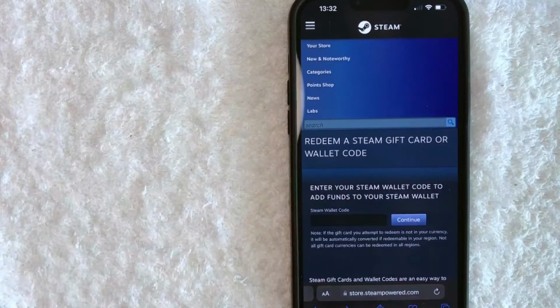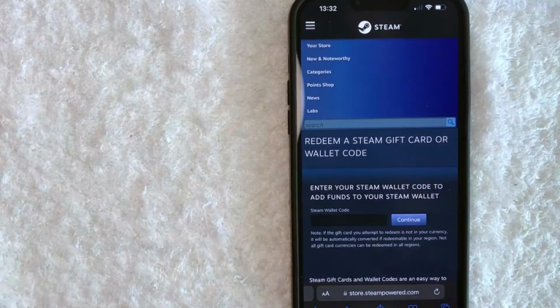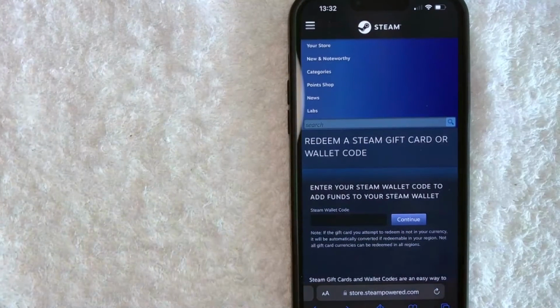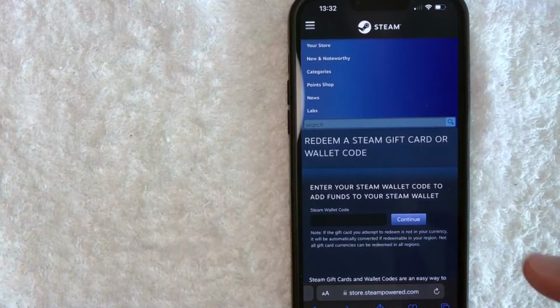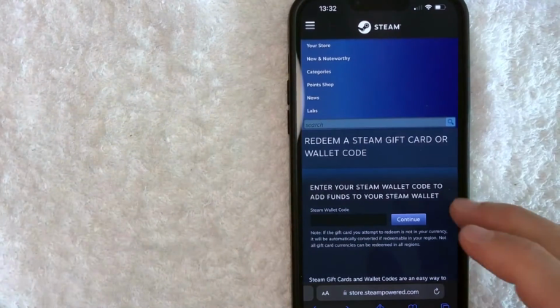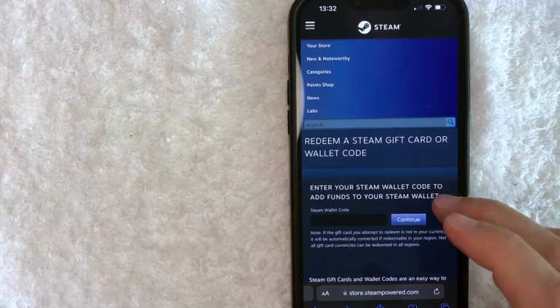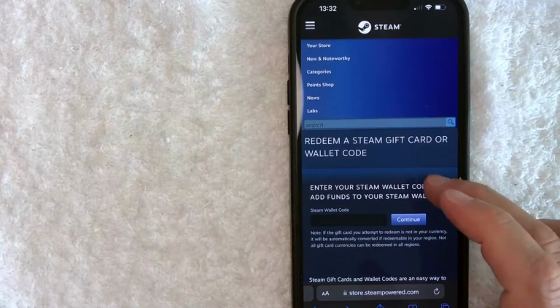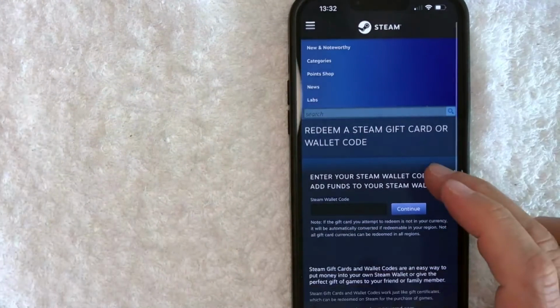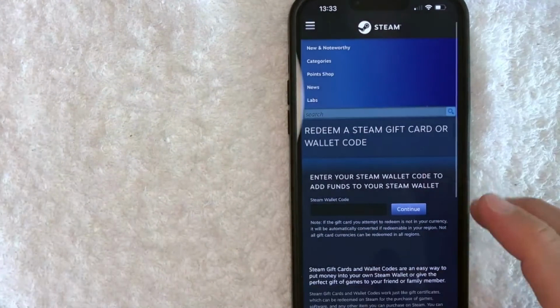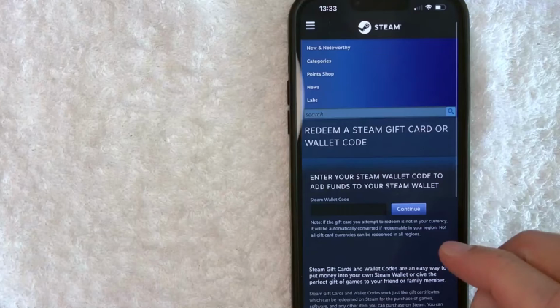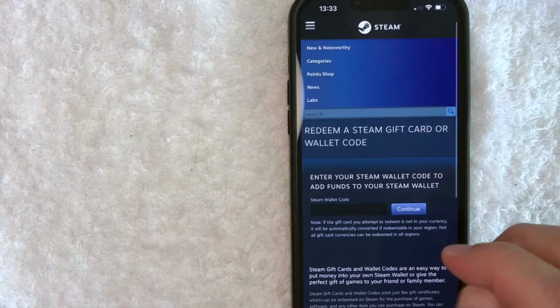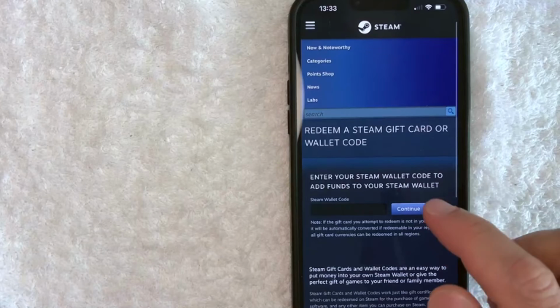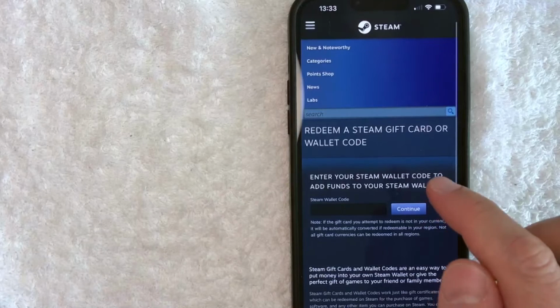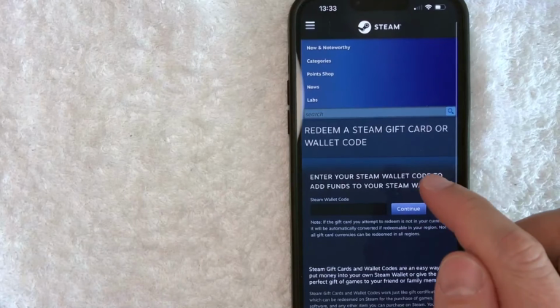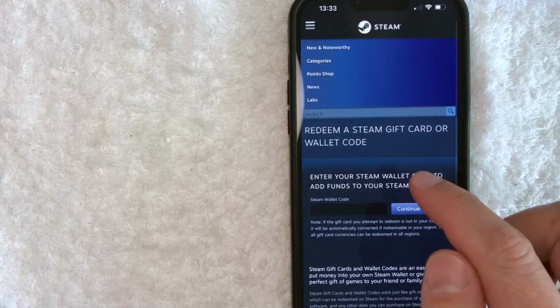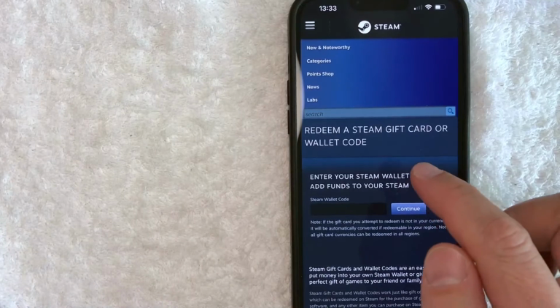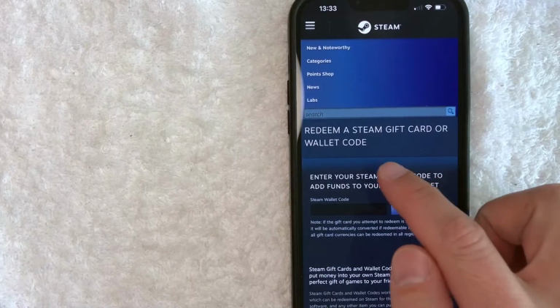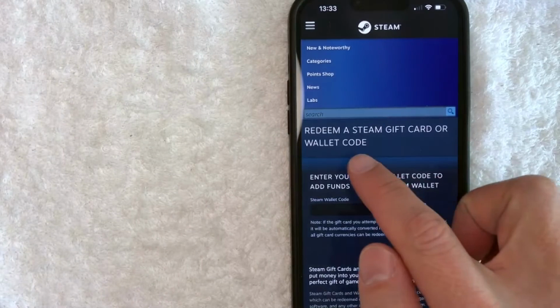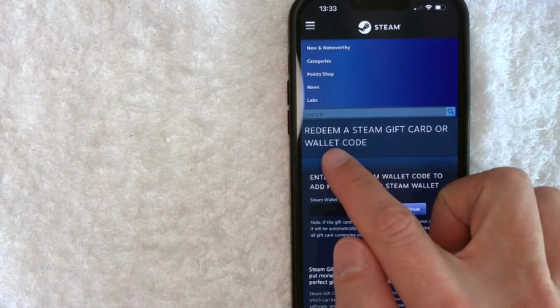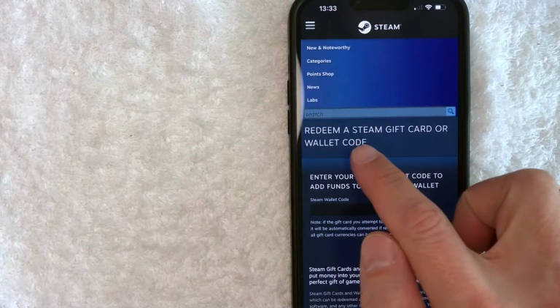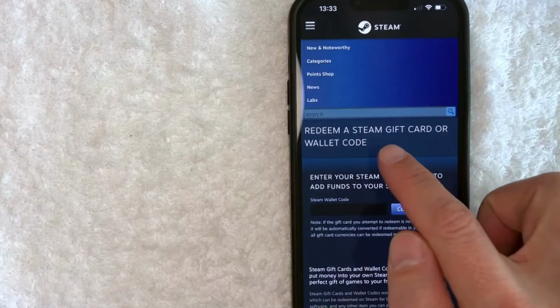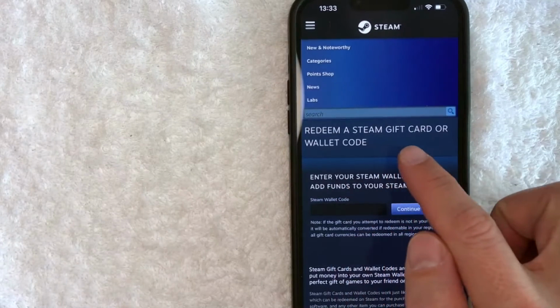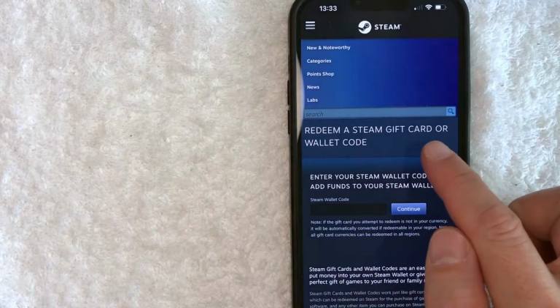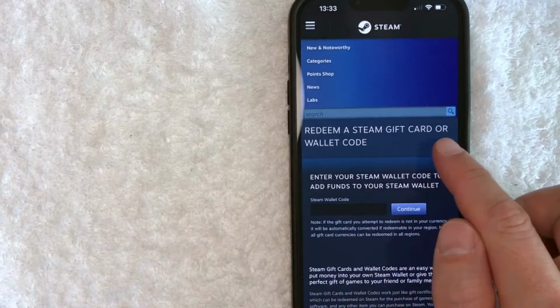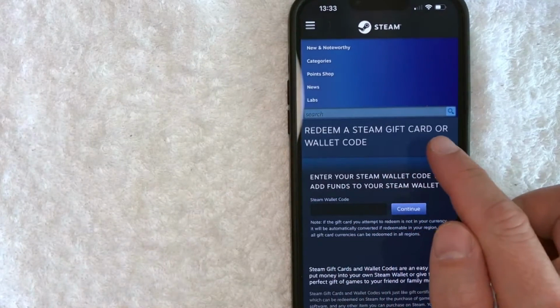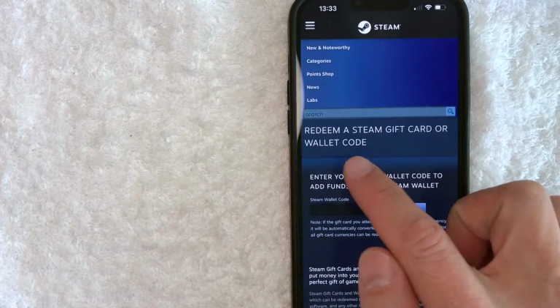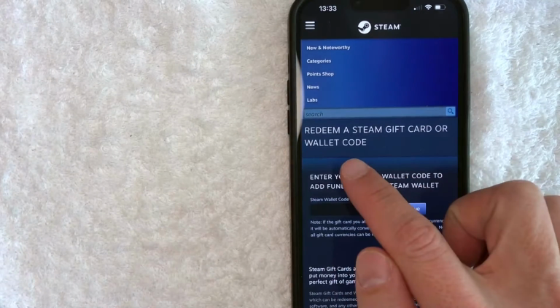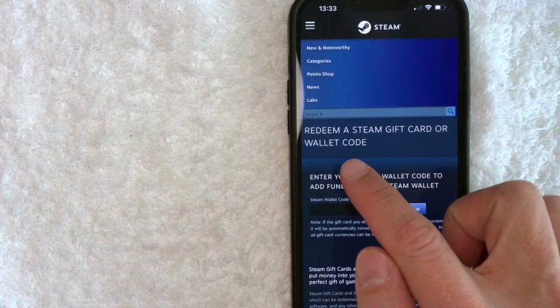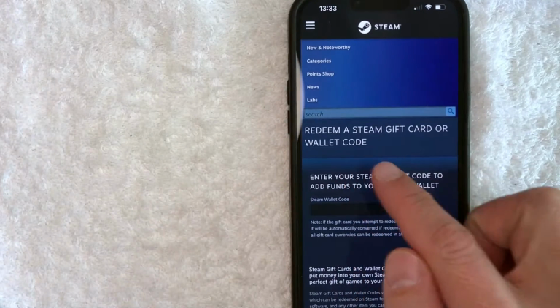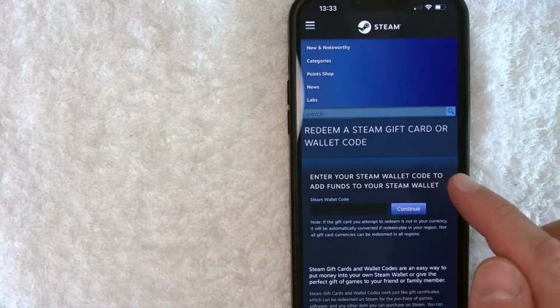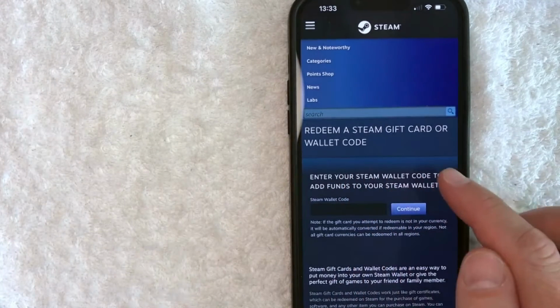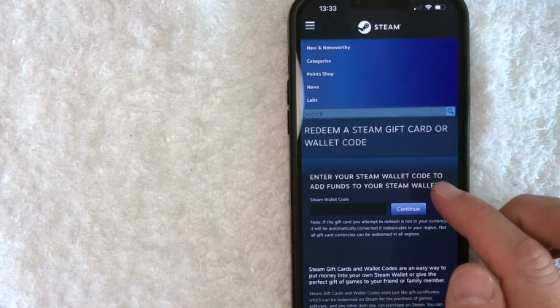But once you've logged in, it will bring you to this webpage here on the Steam website — redeem a Steam gift card or wallet code.